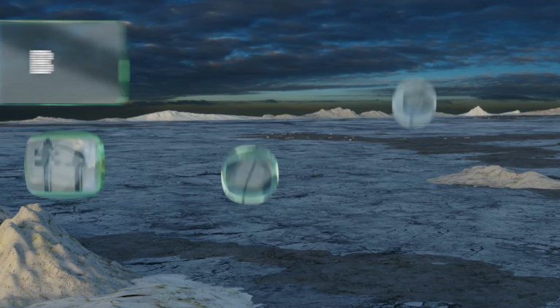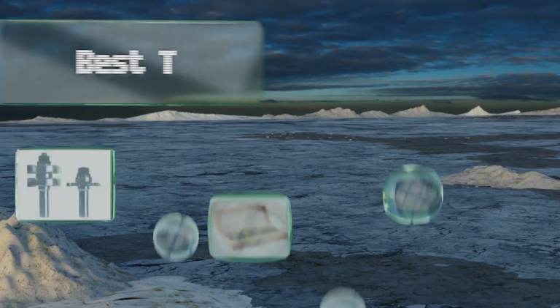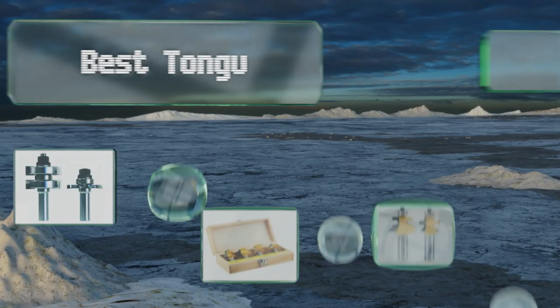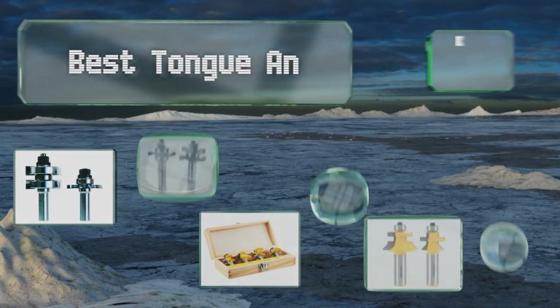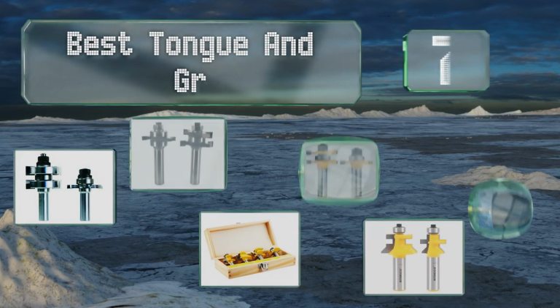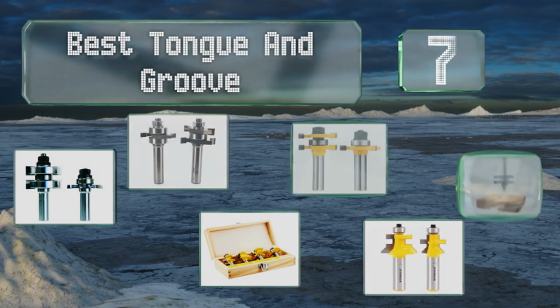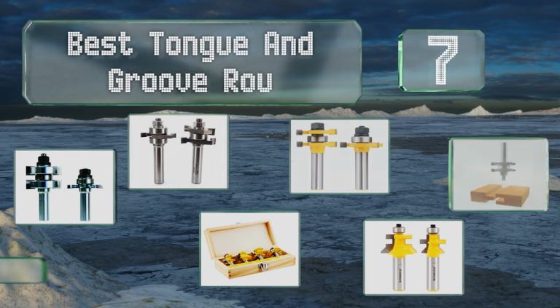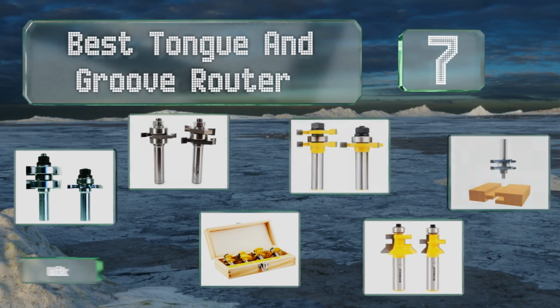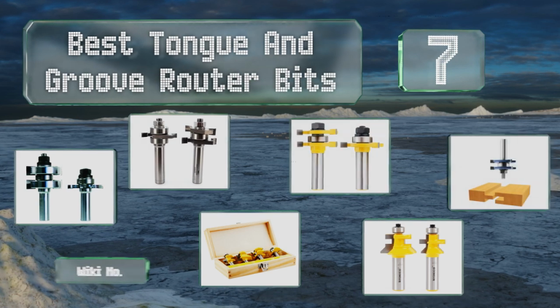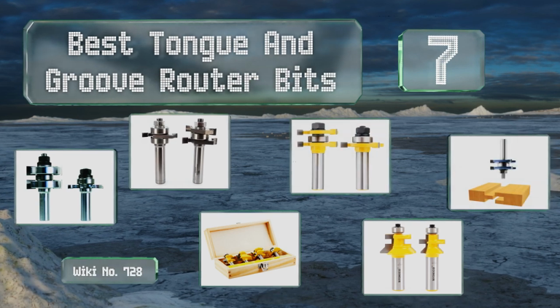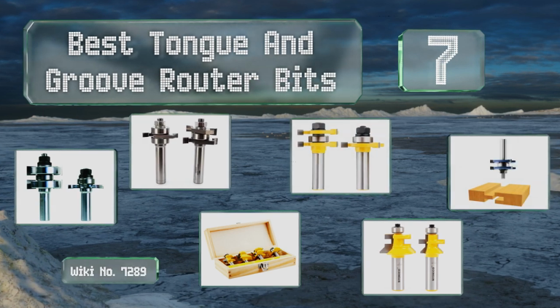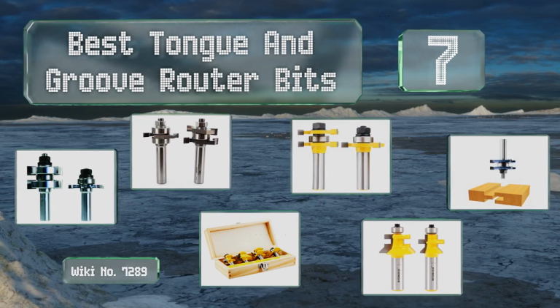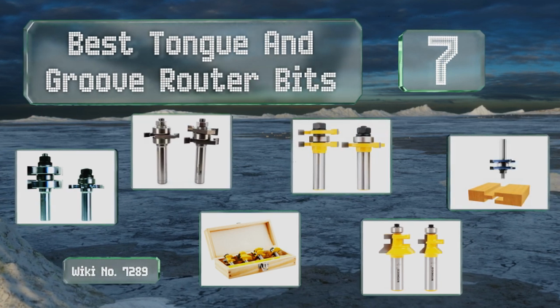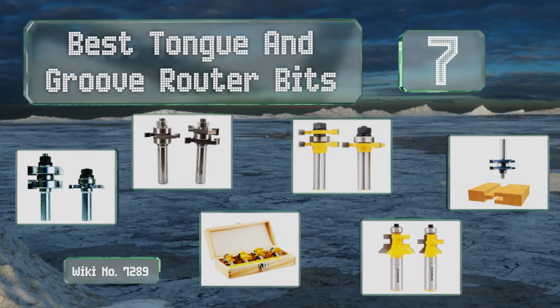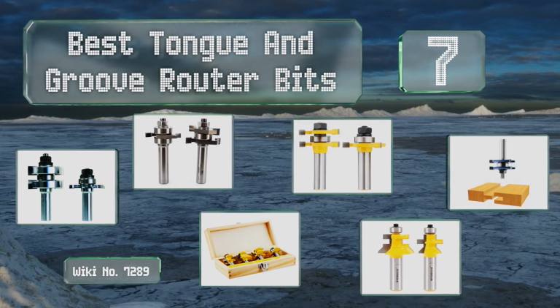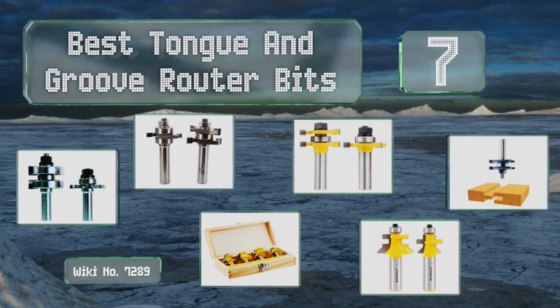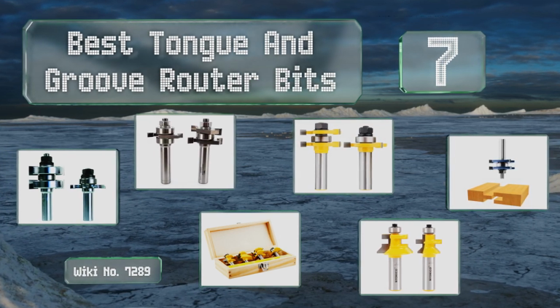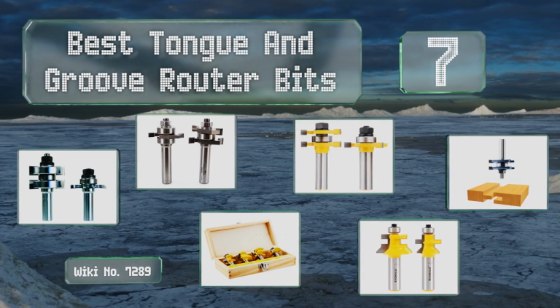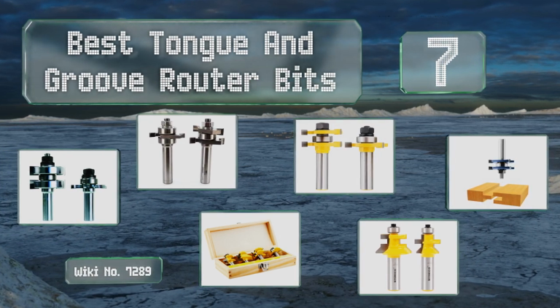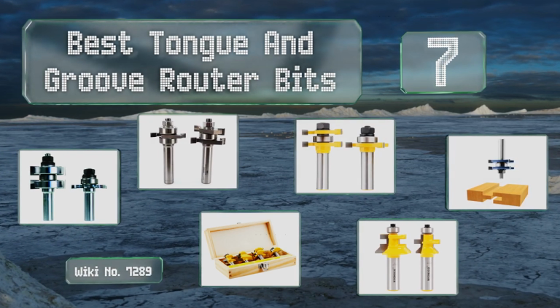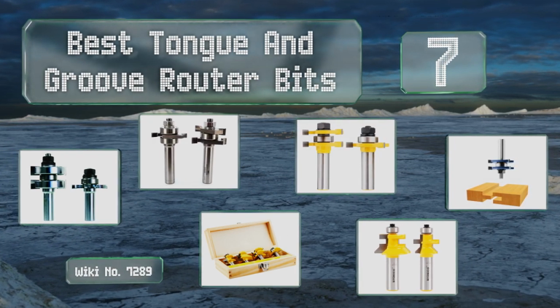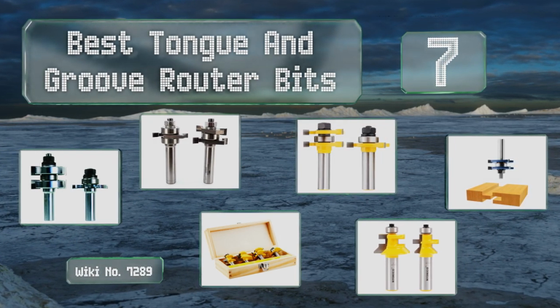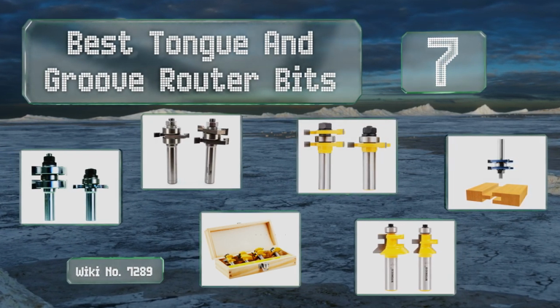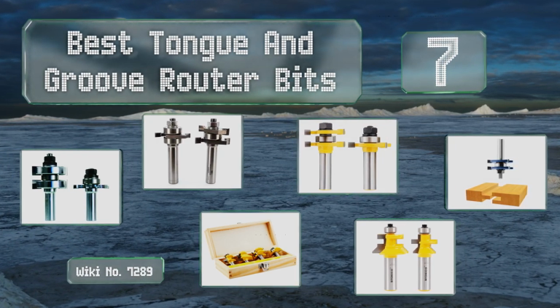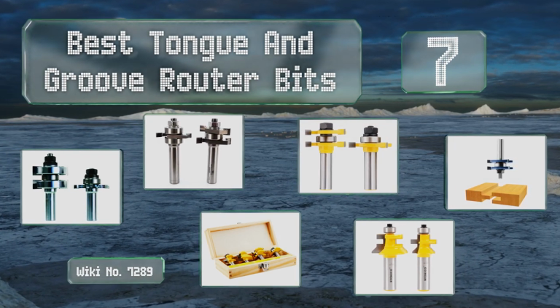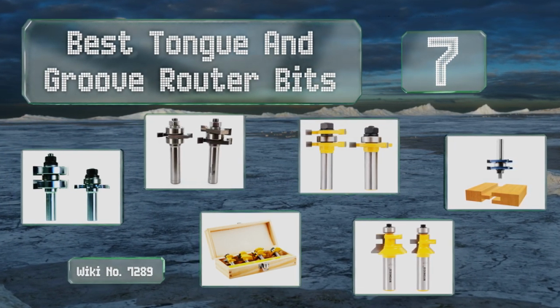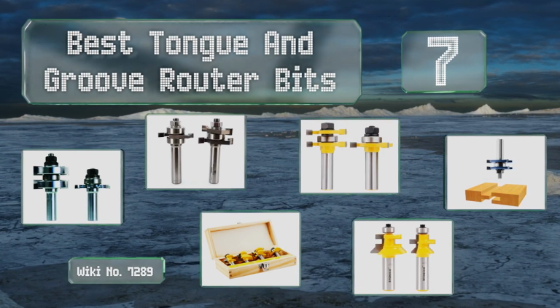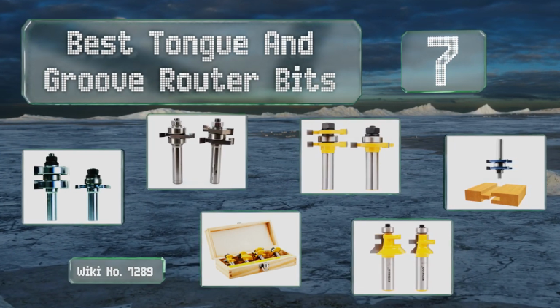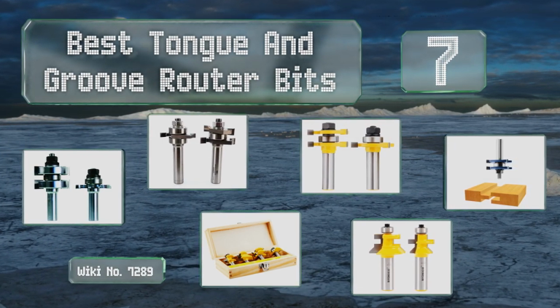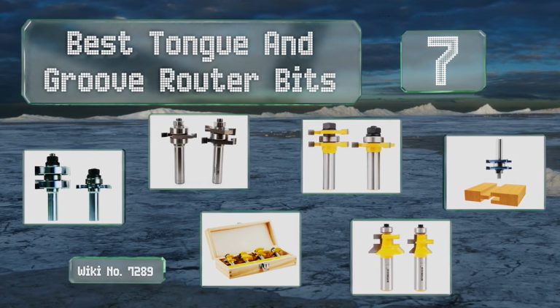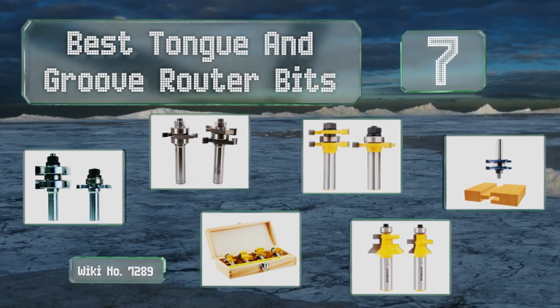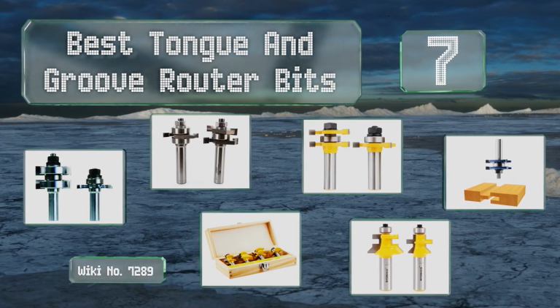EasyVid presents the seven best tongue and groove router bits. Let's get started with the list.